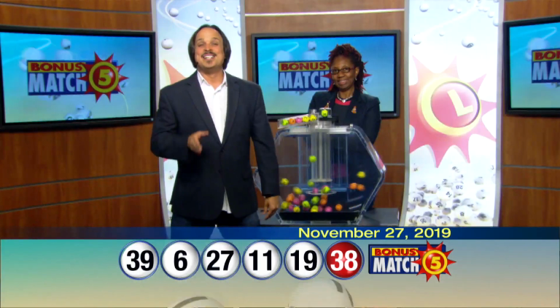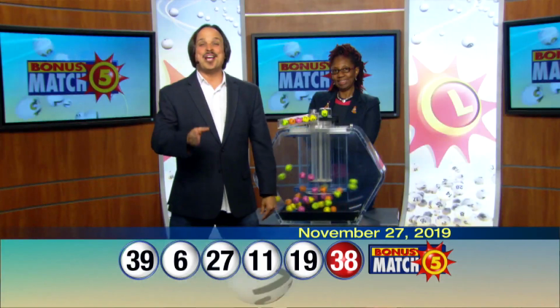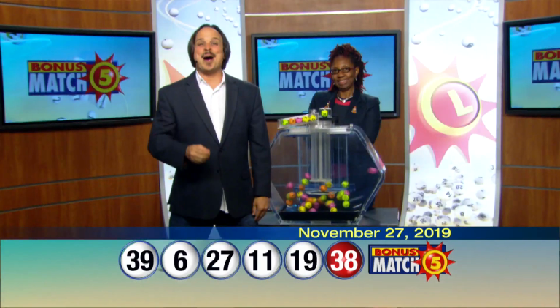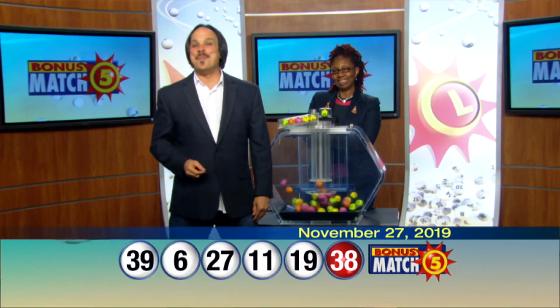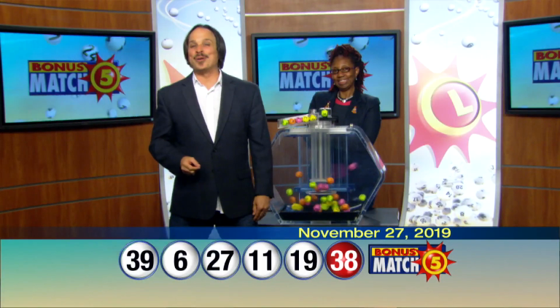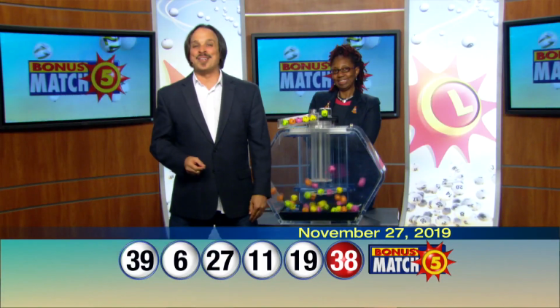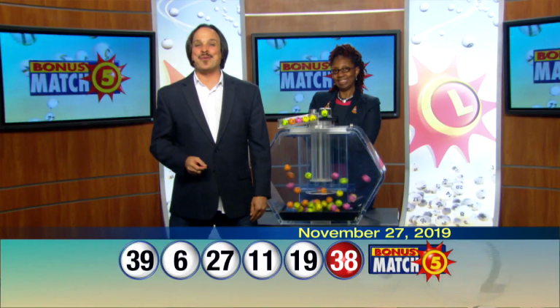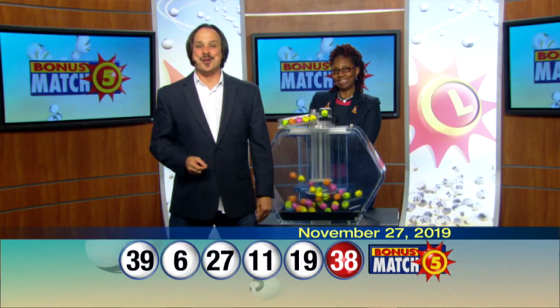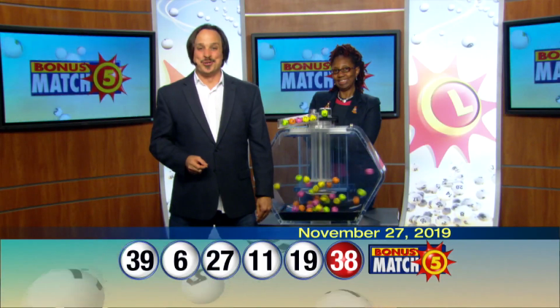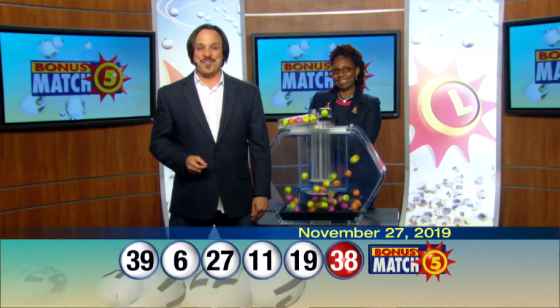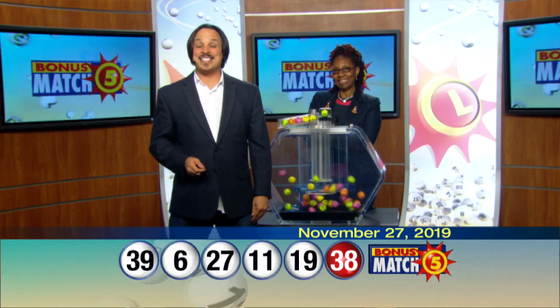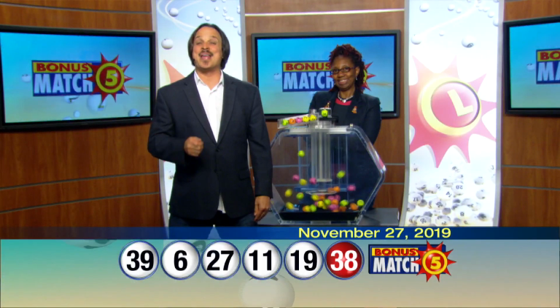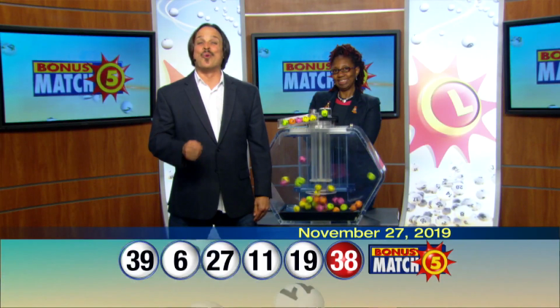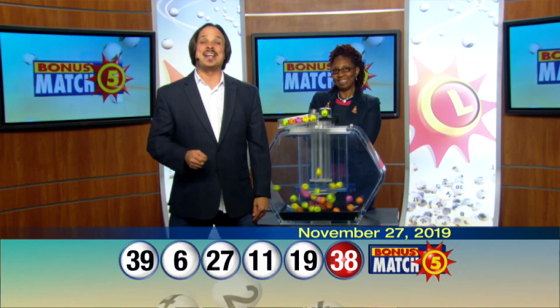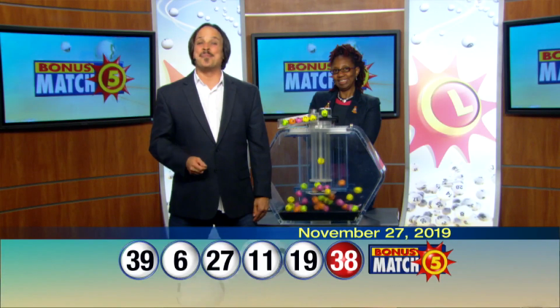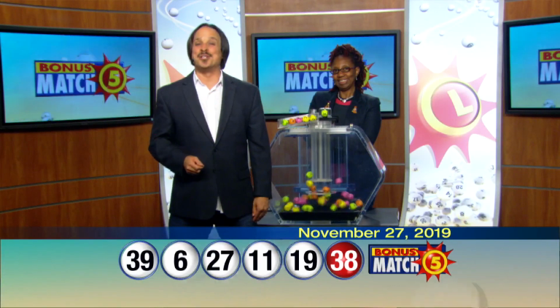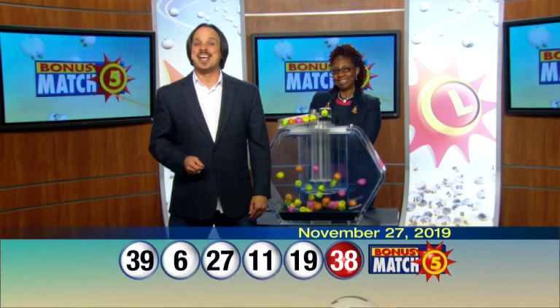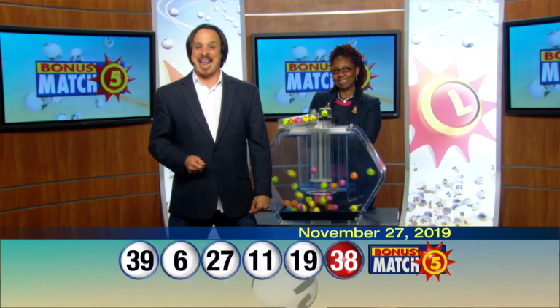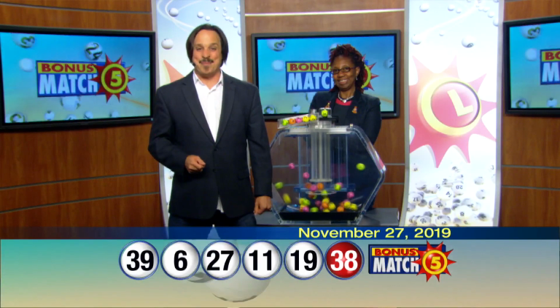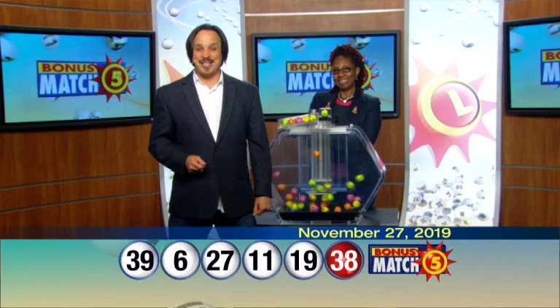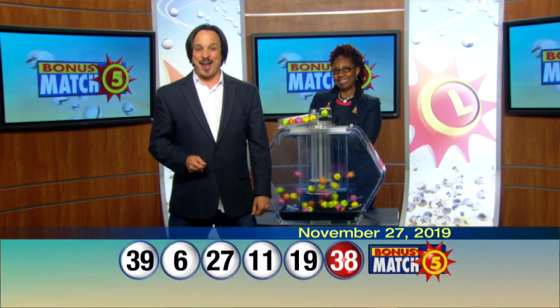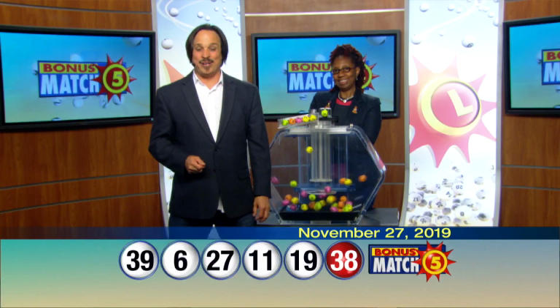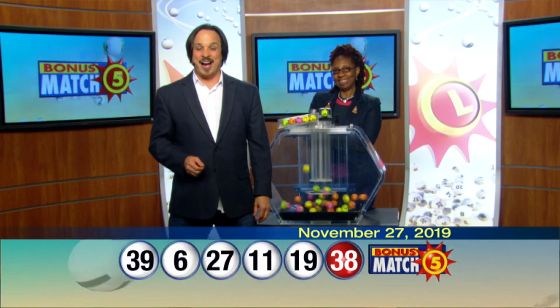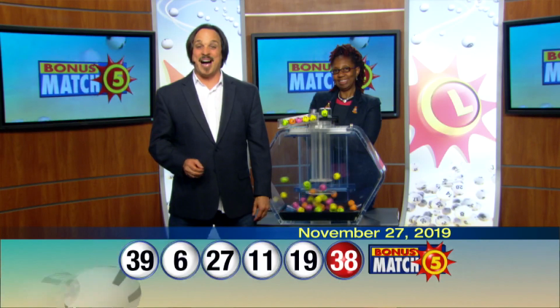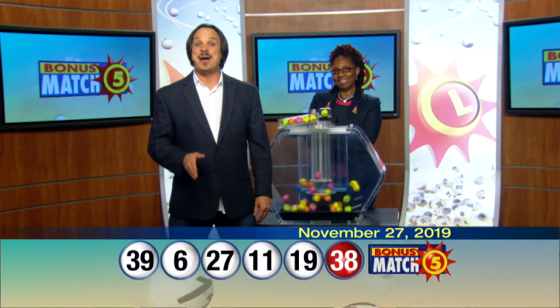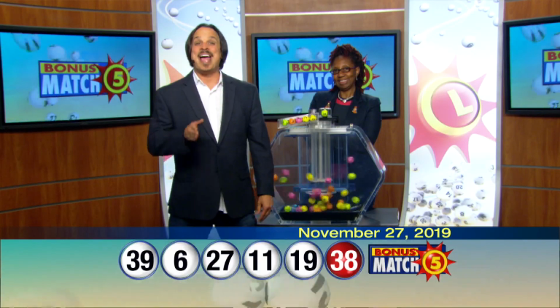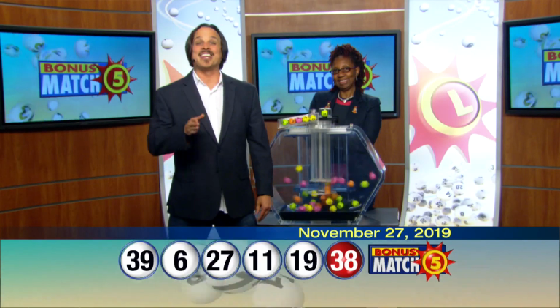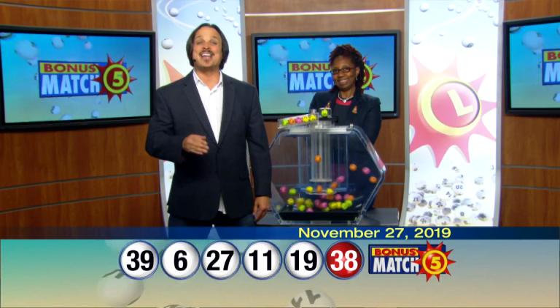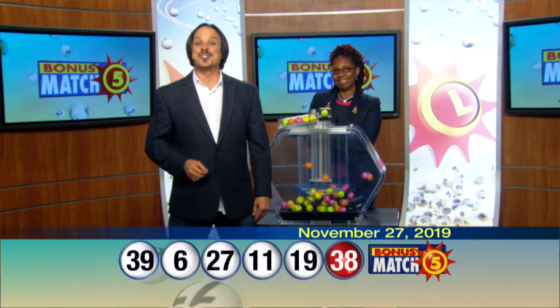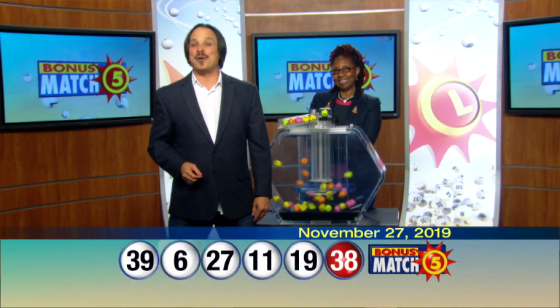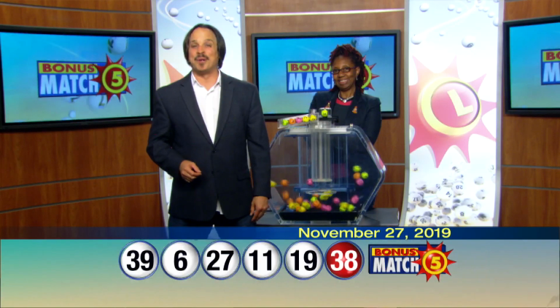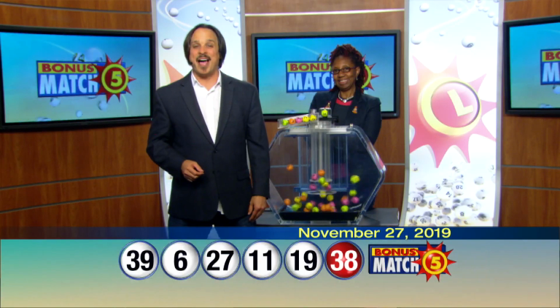Check out Maryland Lottery news, events, and winning numbers at mdlottery.com and let yourself play.